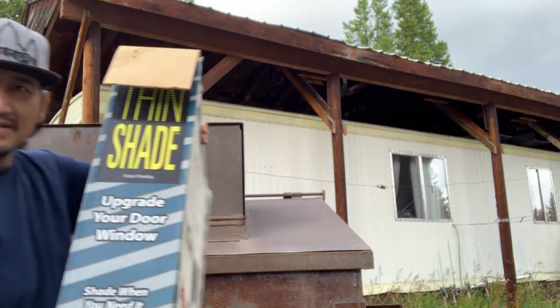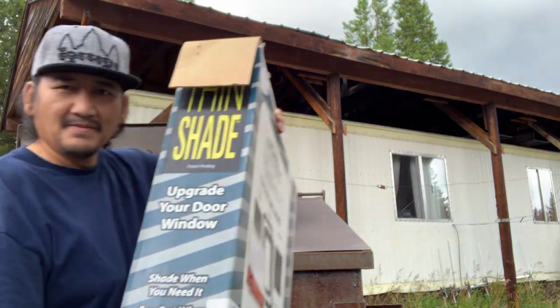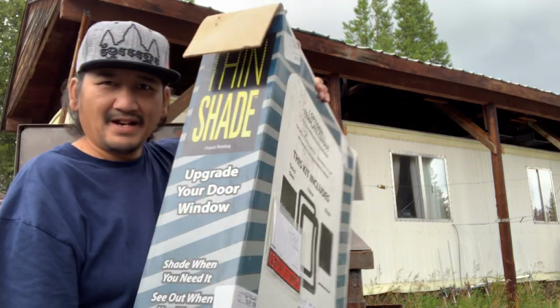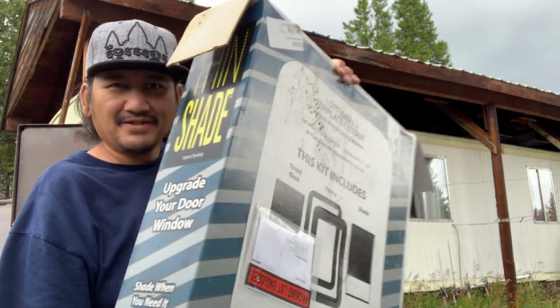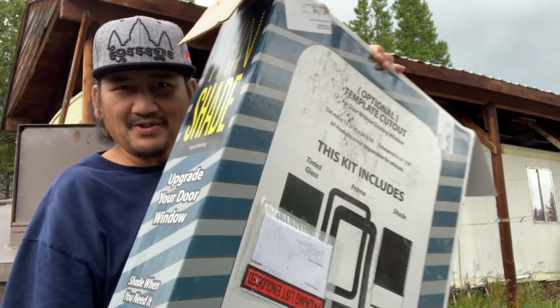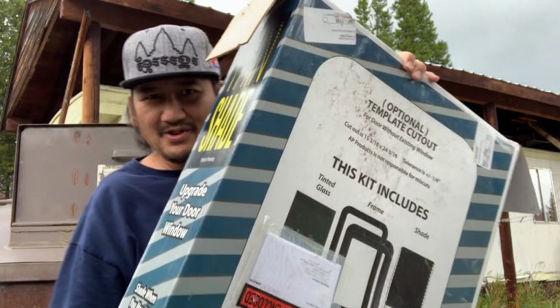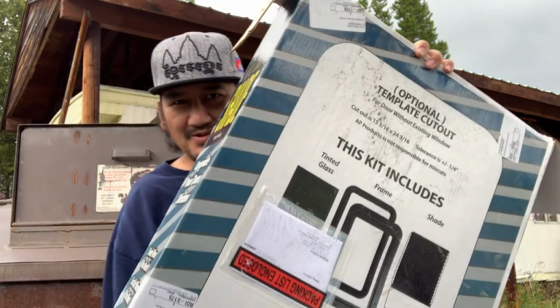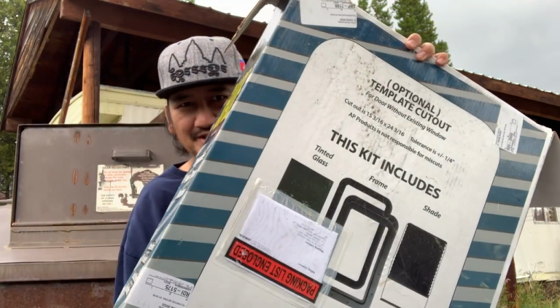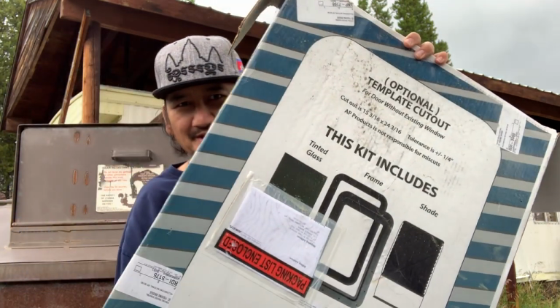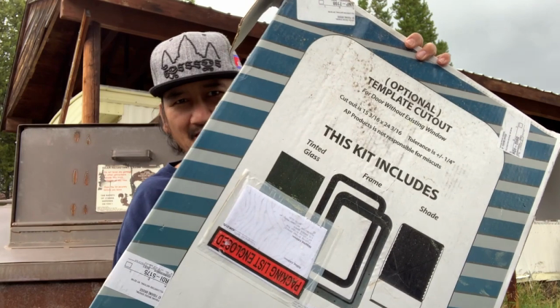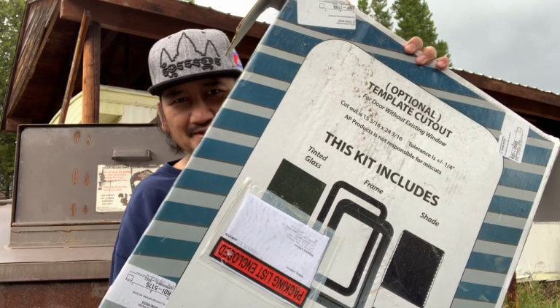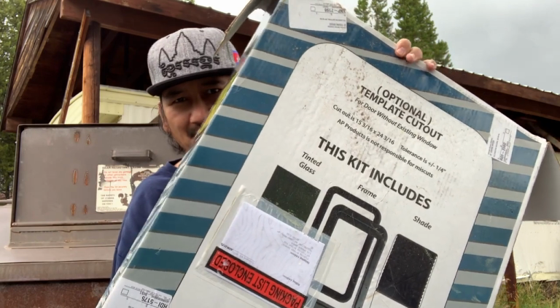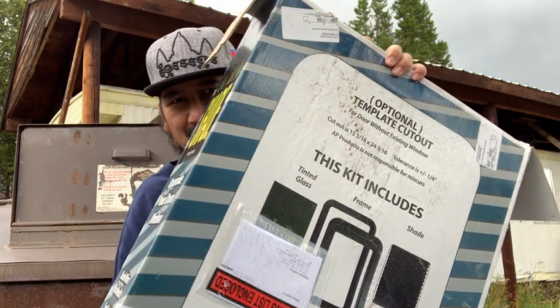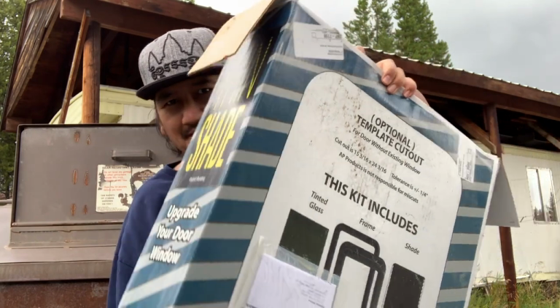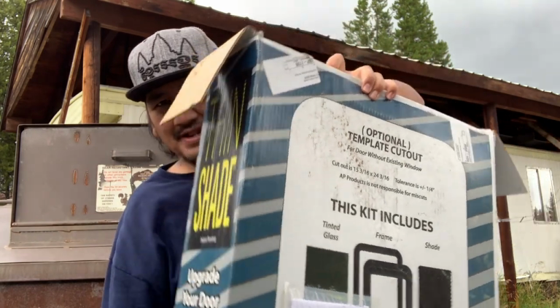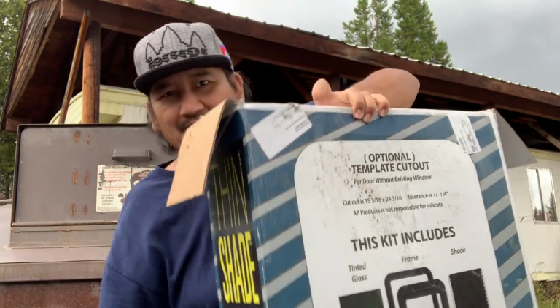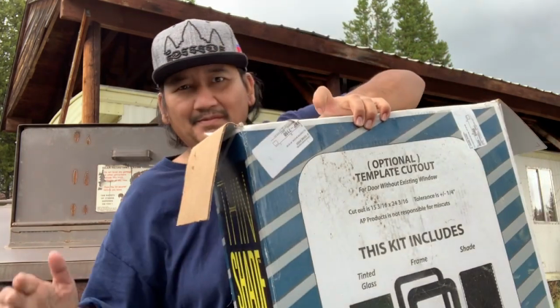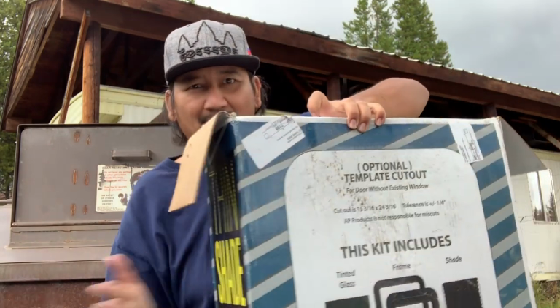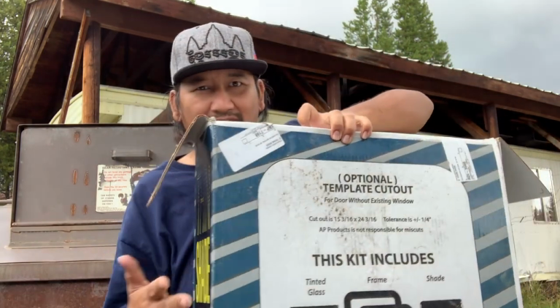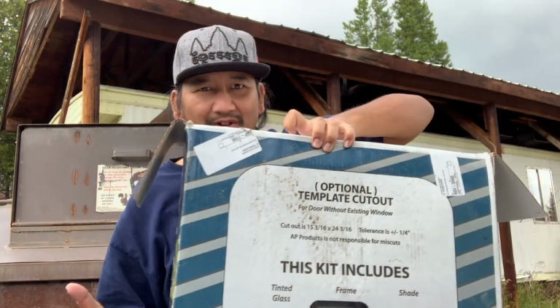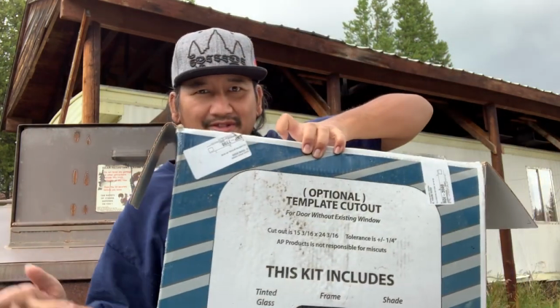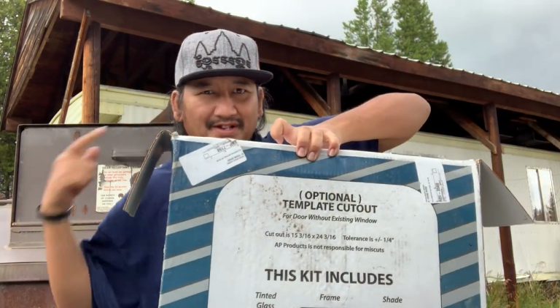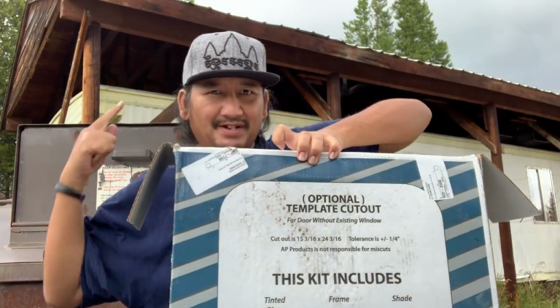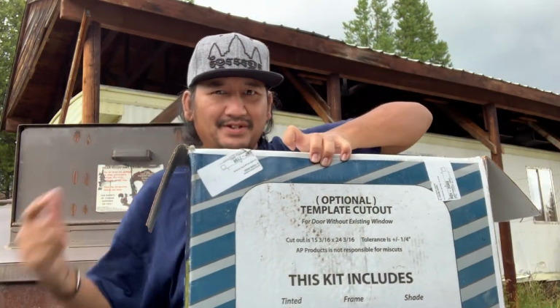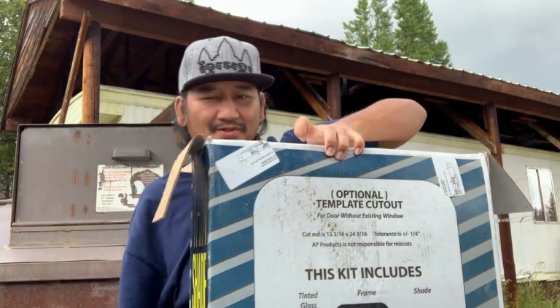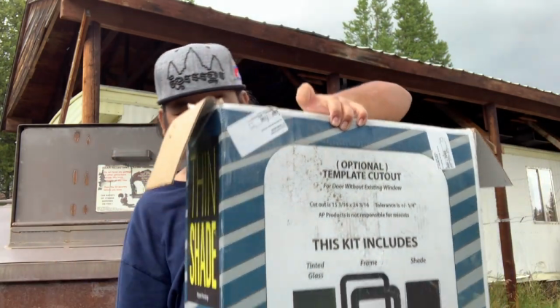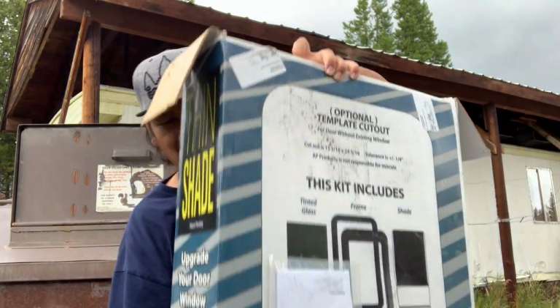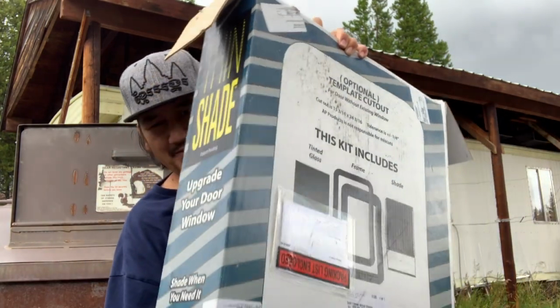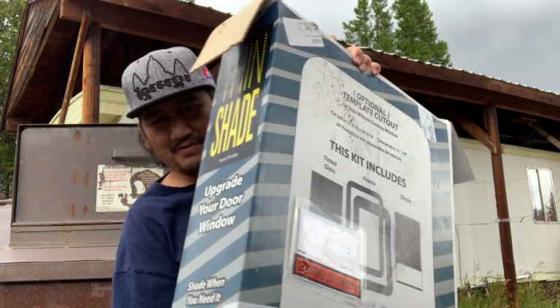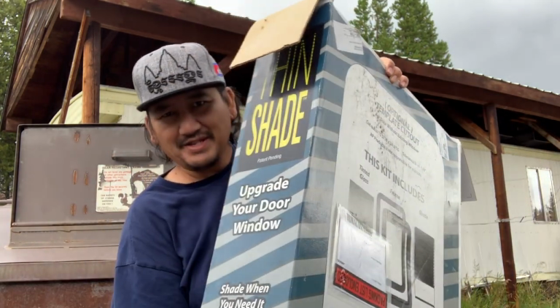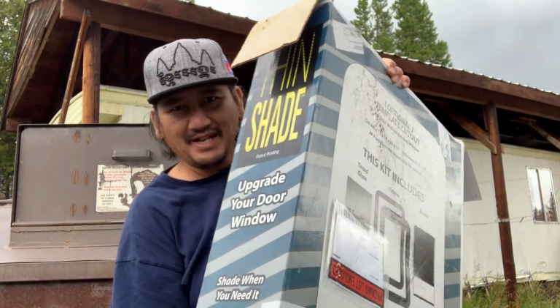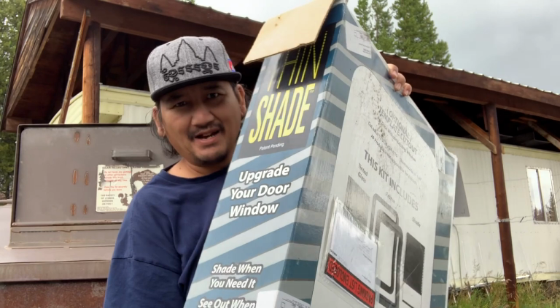We gotta throw our old casino box away. We installed the new one where we can see out.